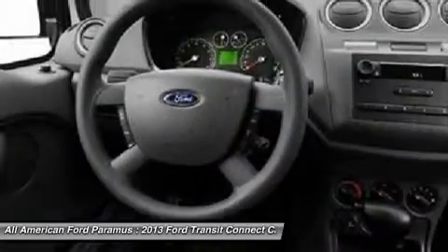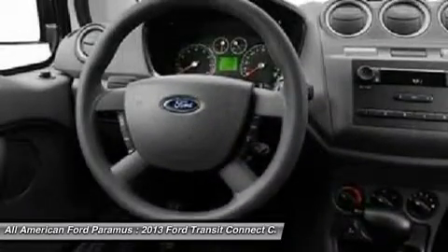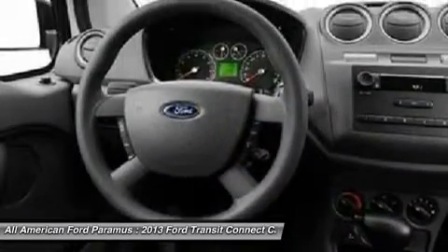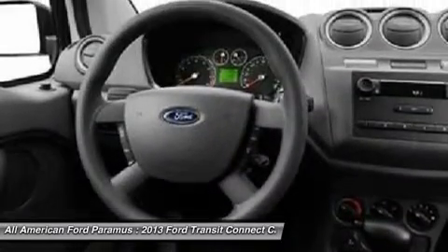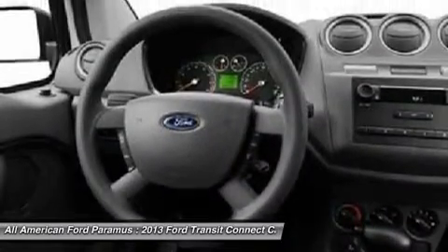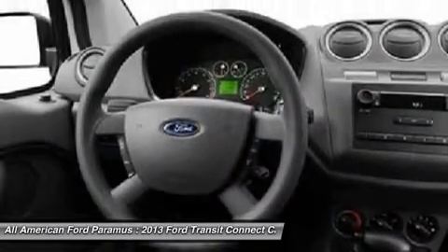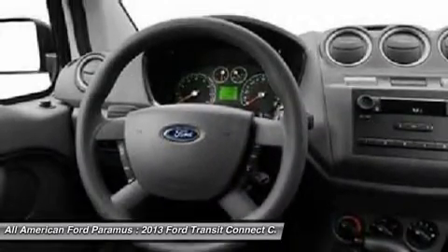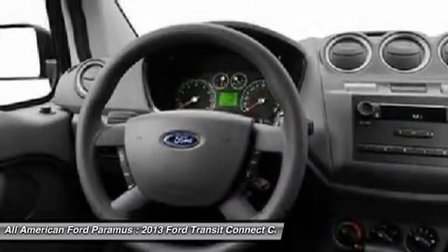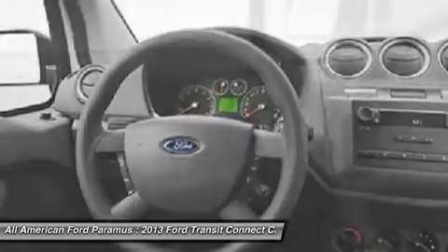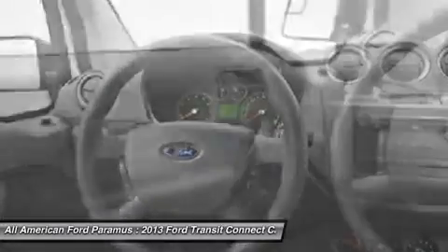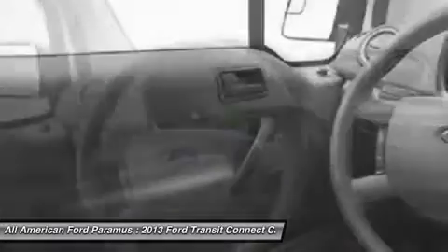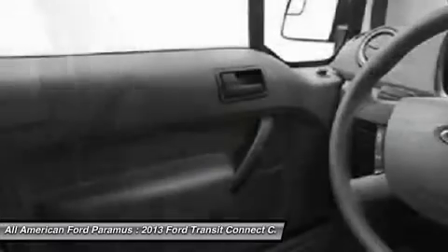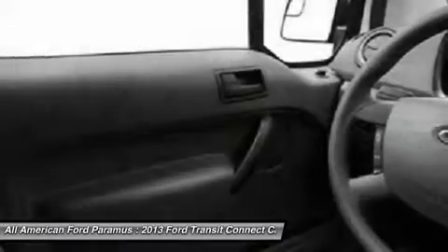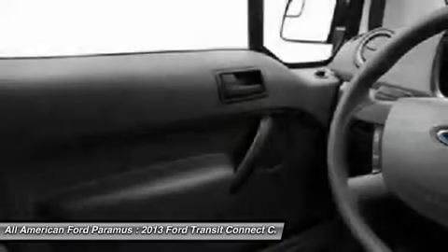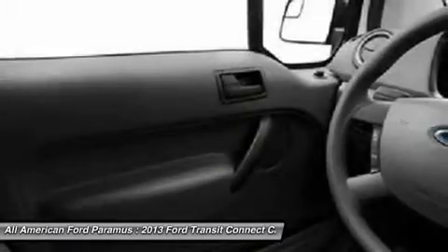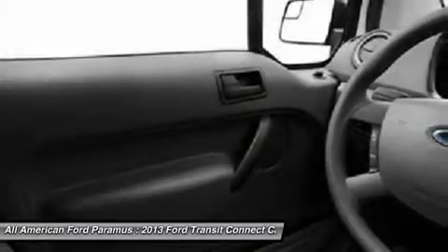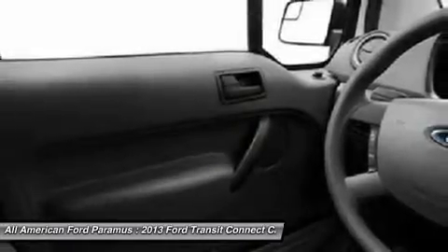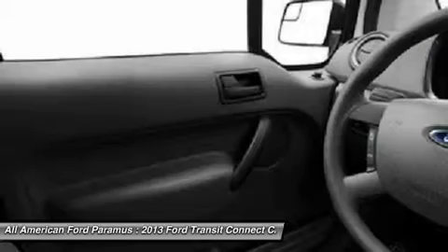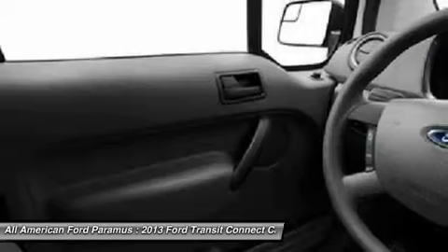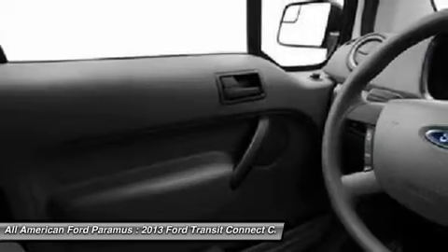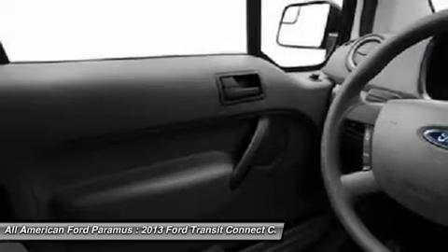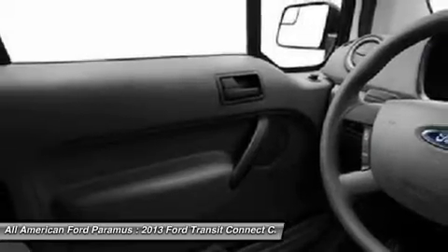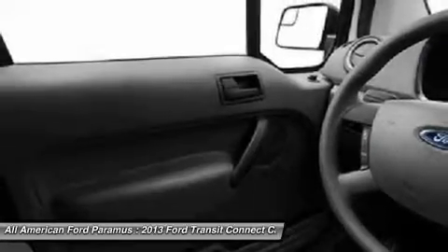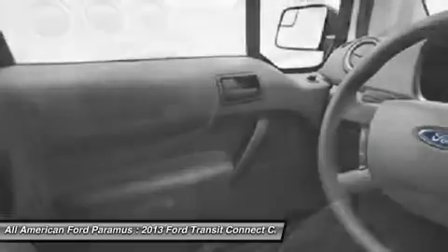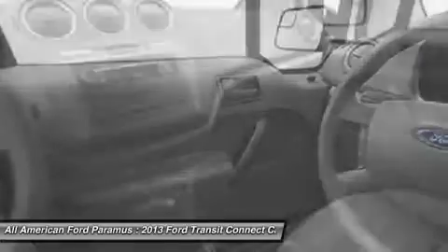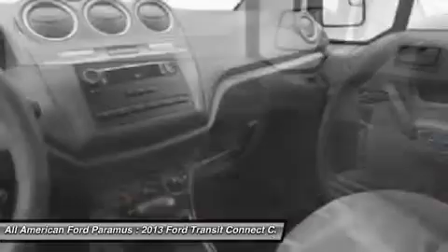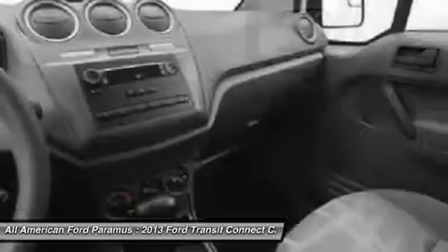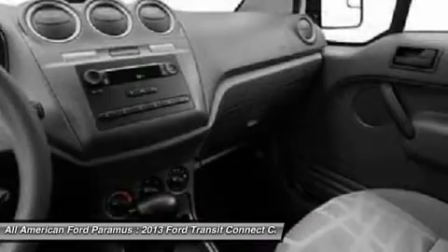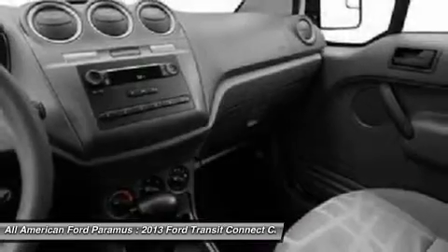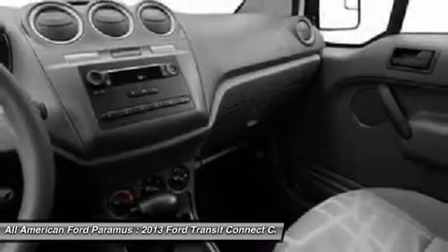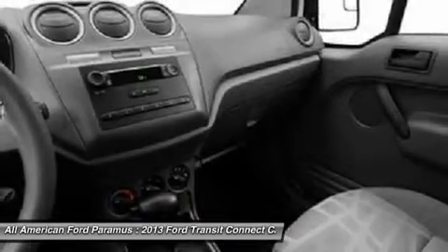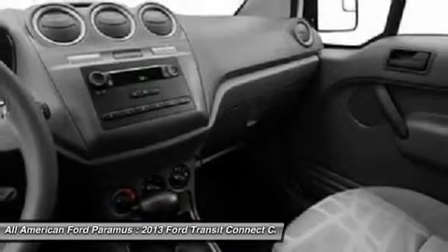Driver airbag, power steering, FWD, AM FM stereo radio, and passenger airbag.